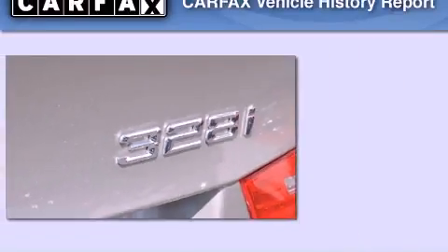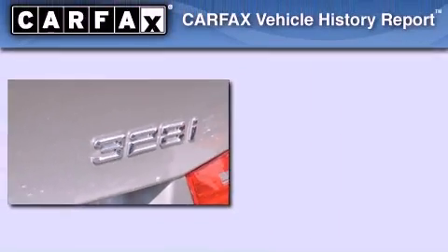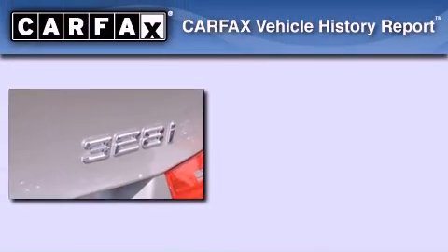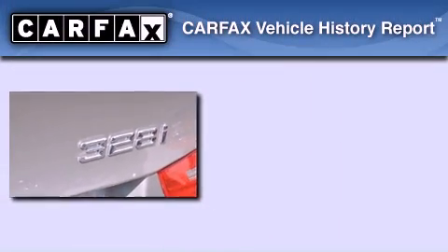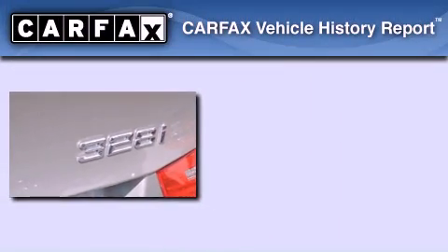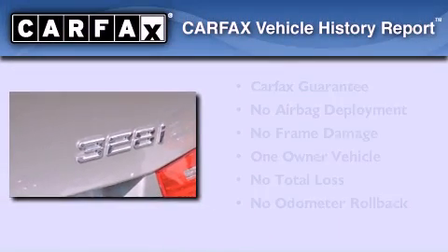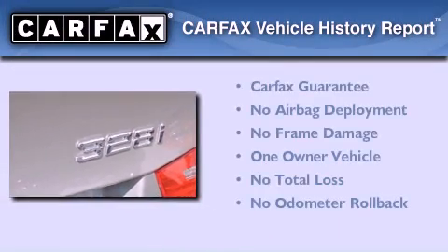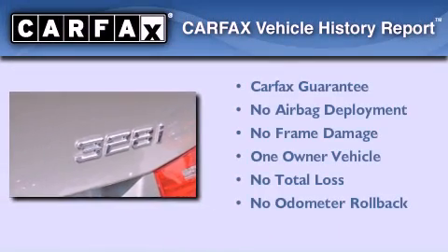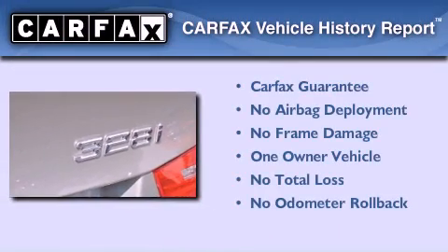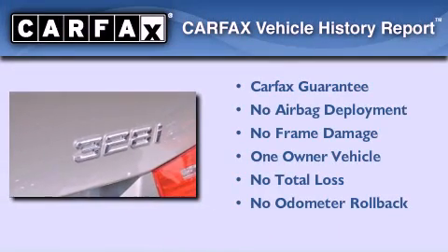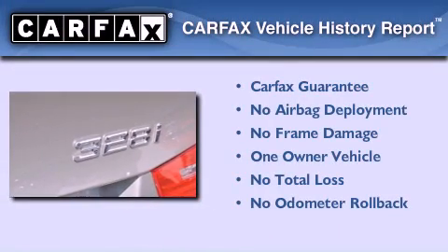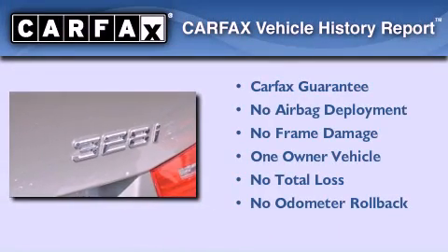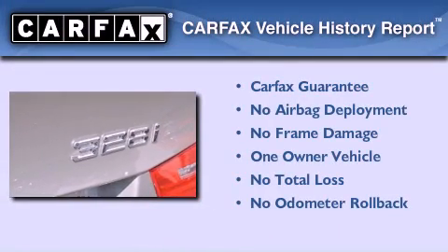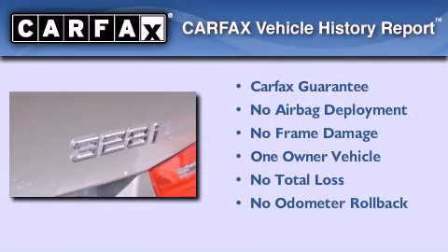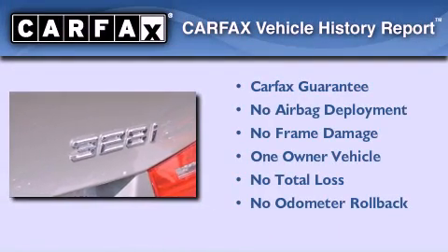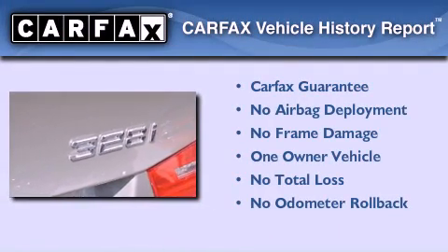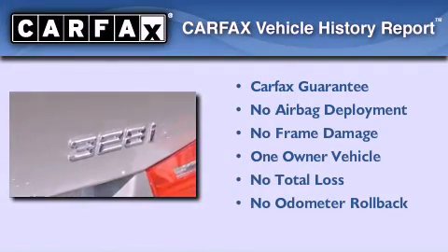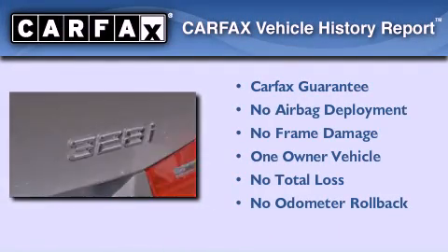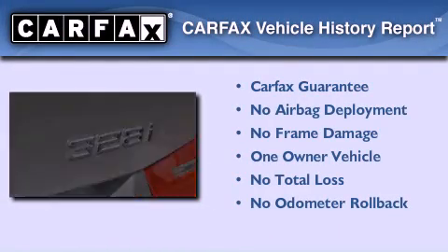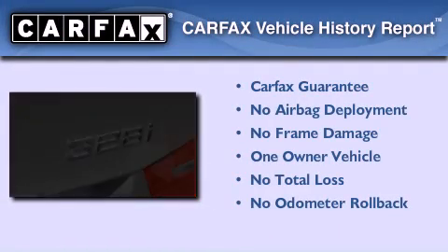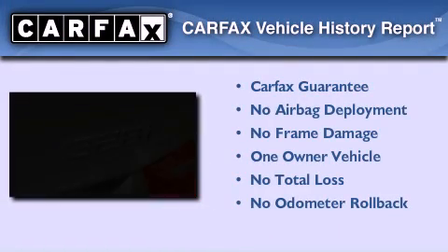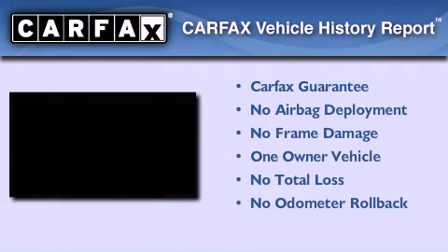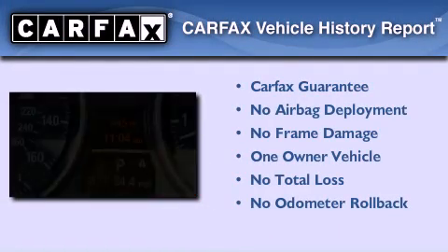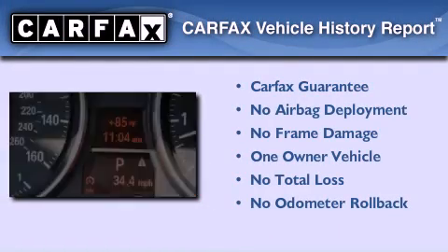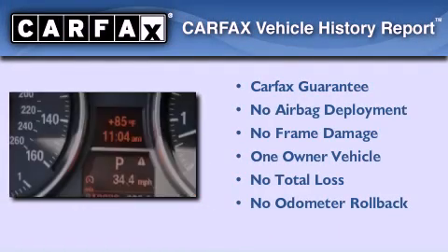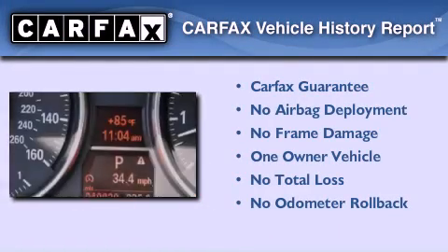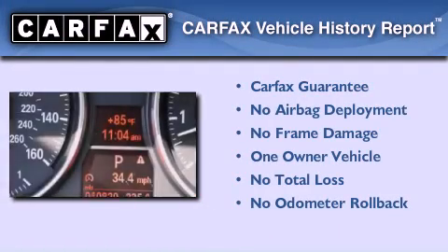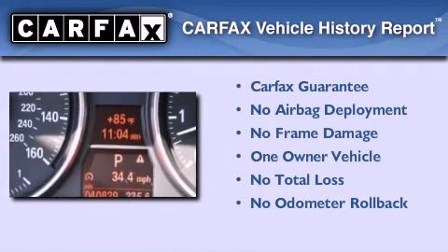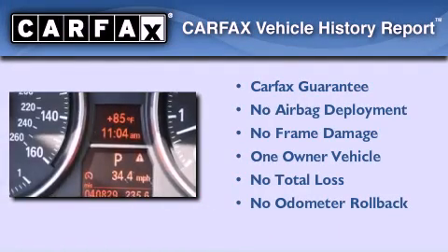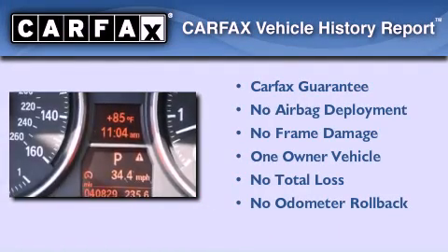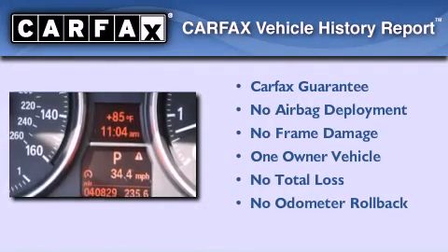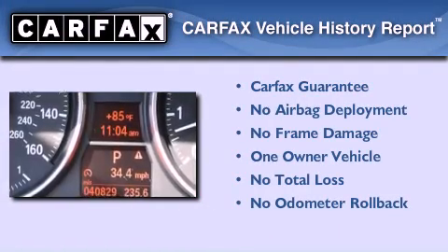This BMW has had only one owner, and it qualifies for the Carfax buyback guarantee.